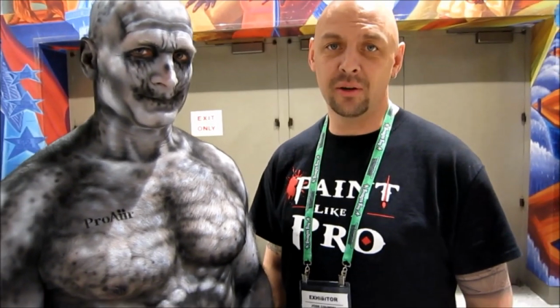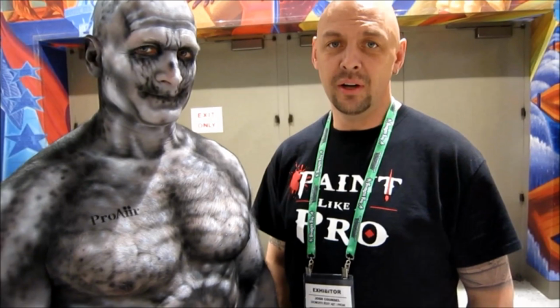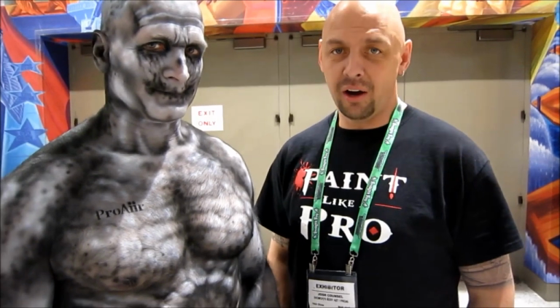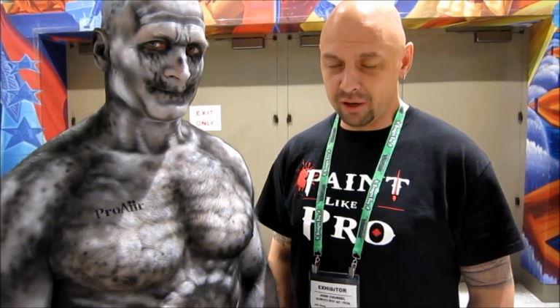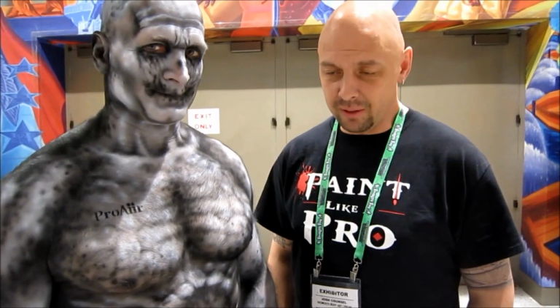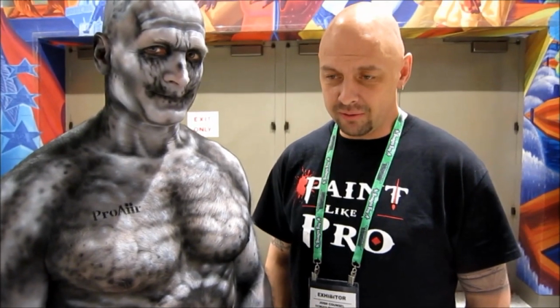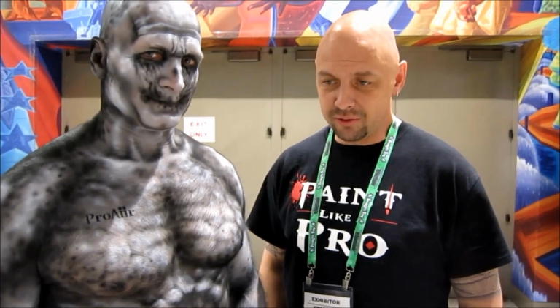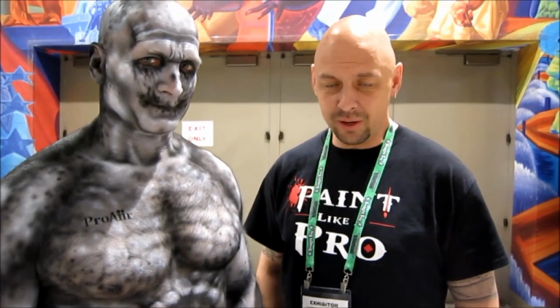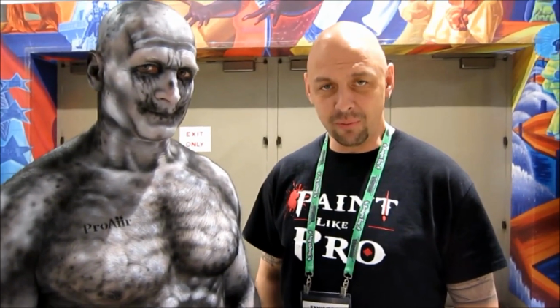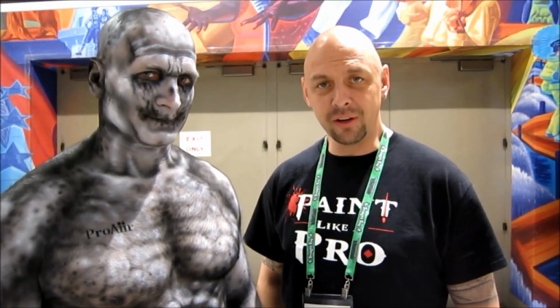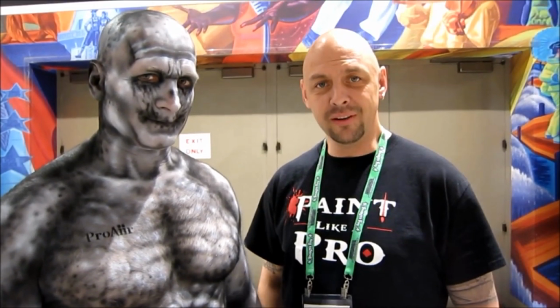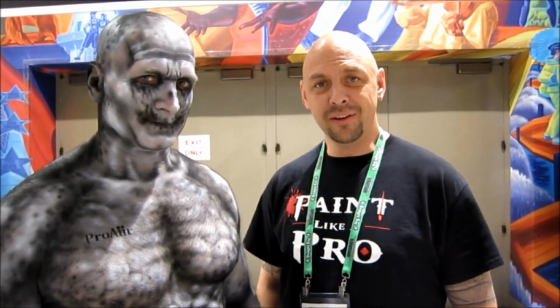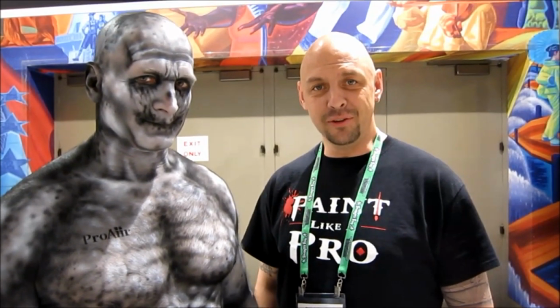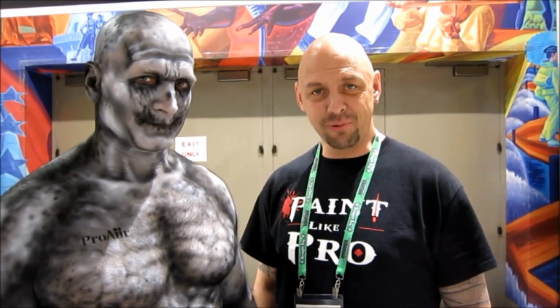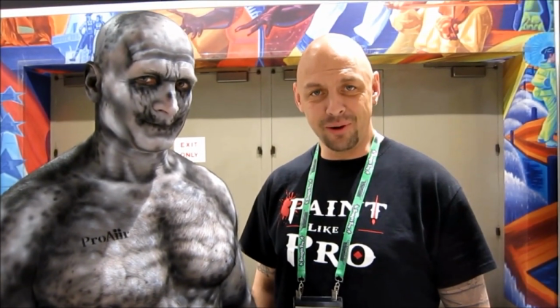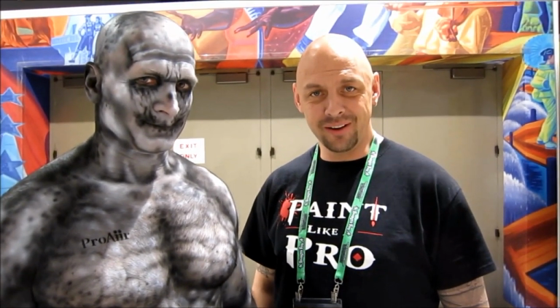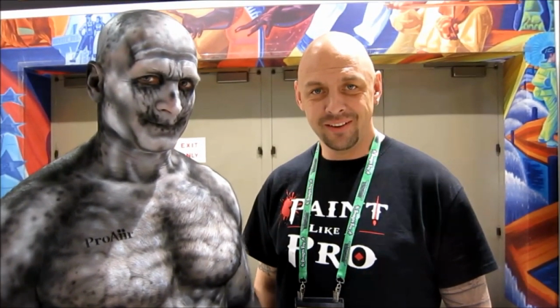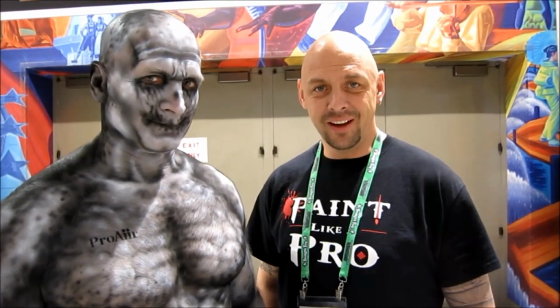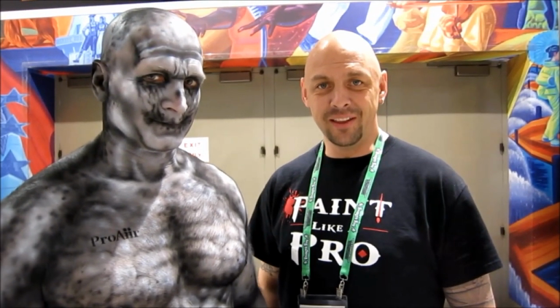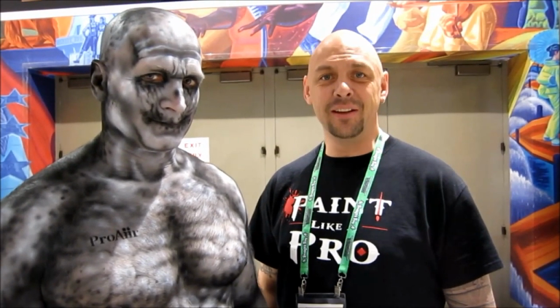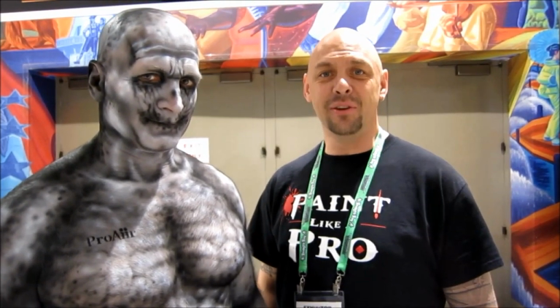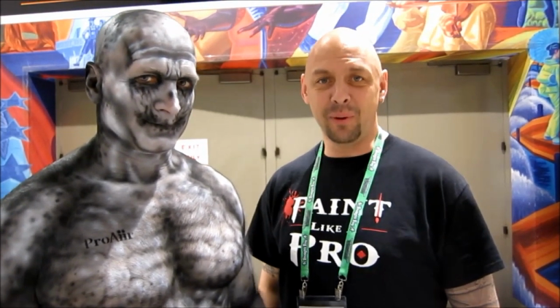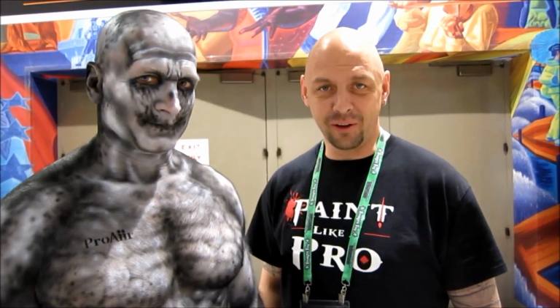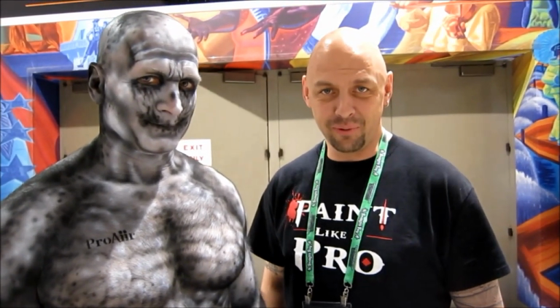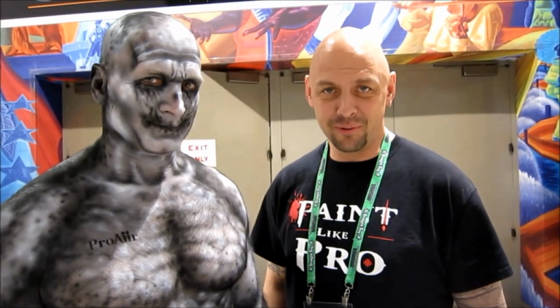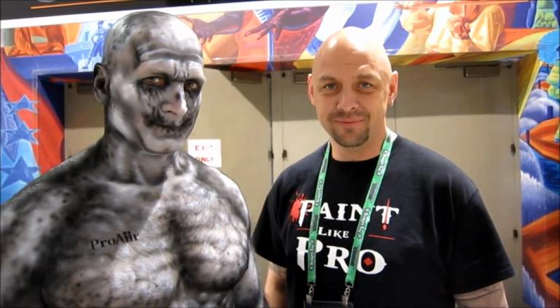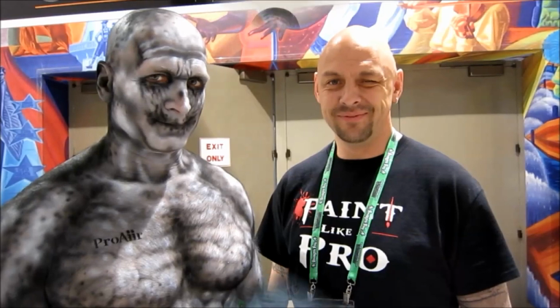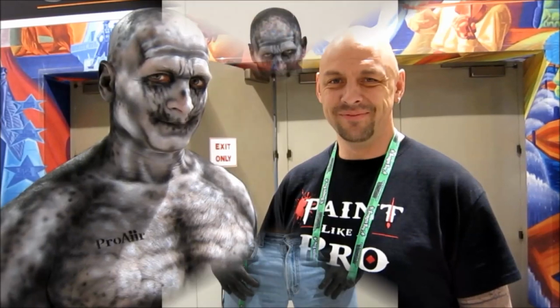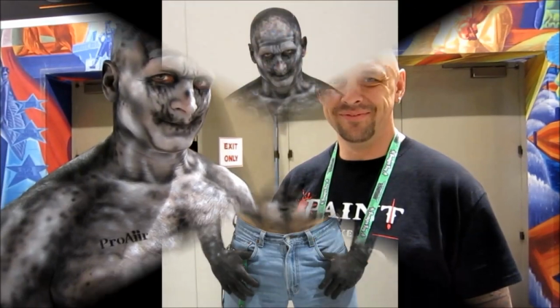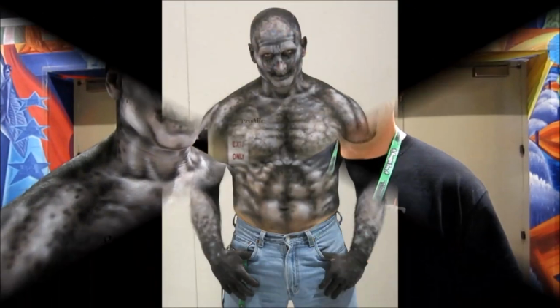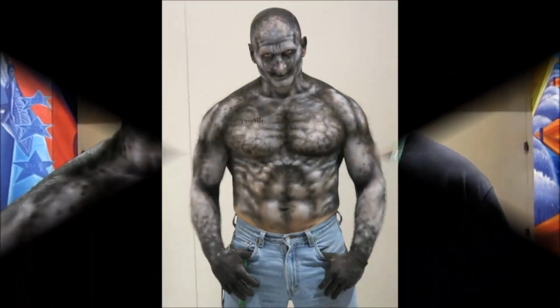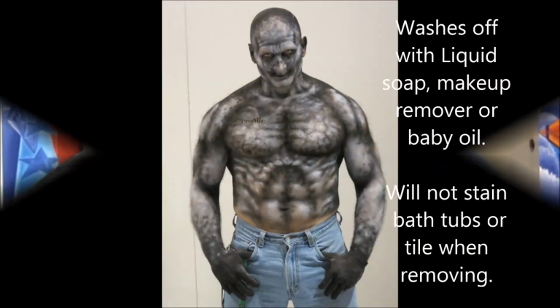So I recommend to everybody to use Proair and that they too can paint like a pro. Thank you.